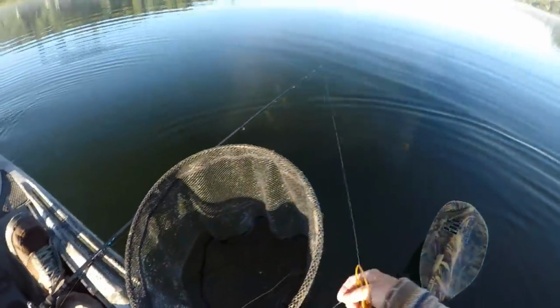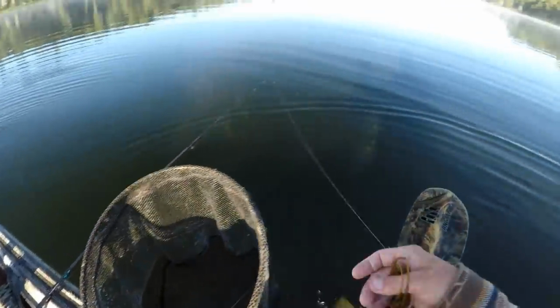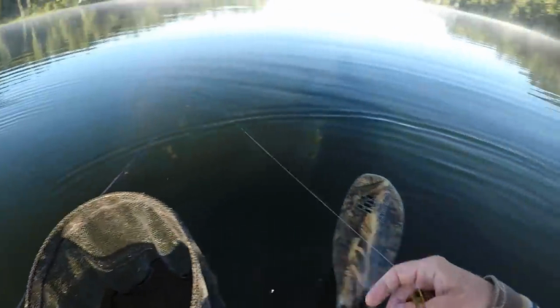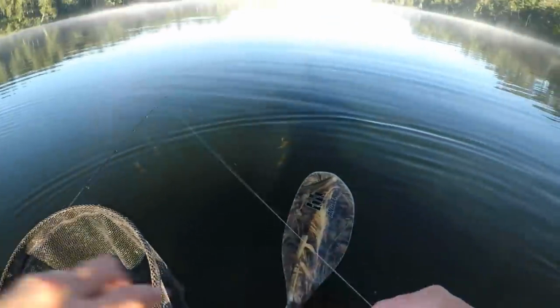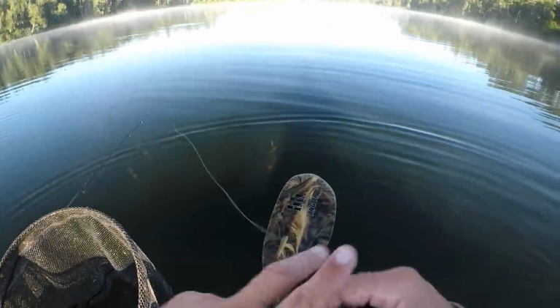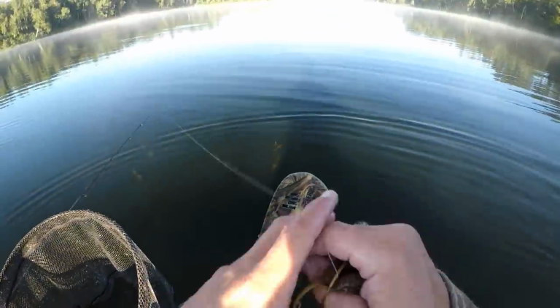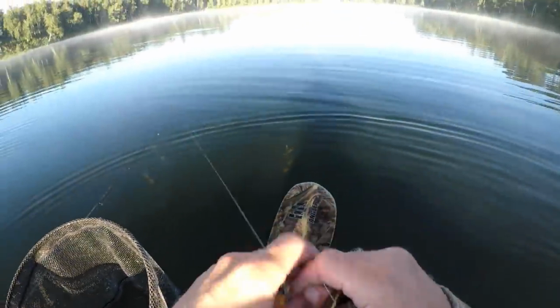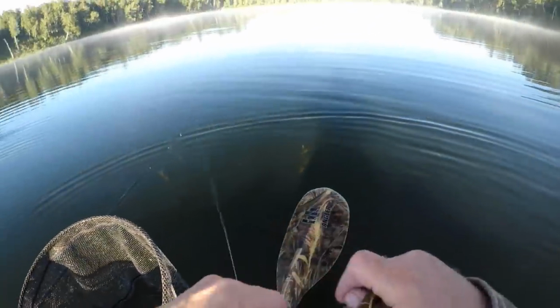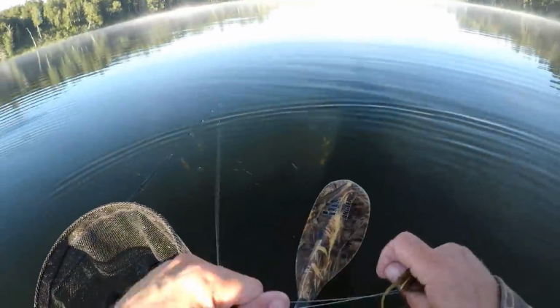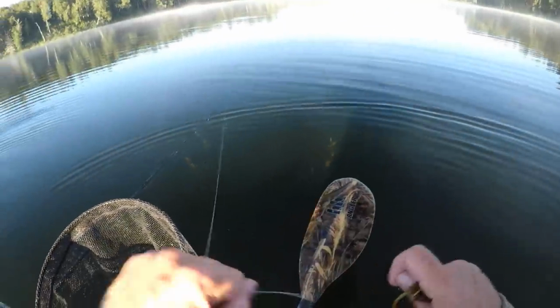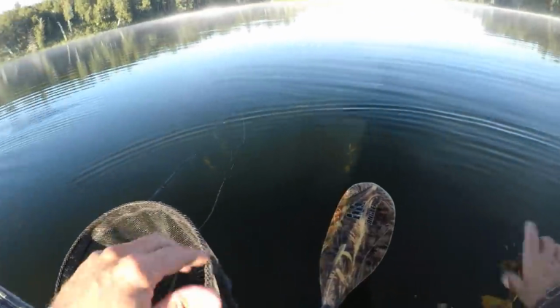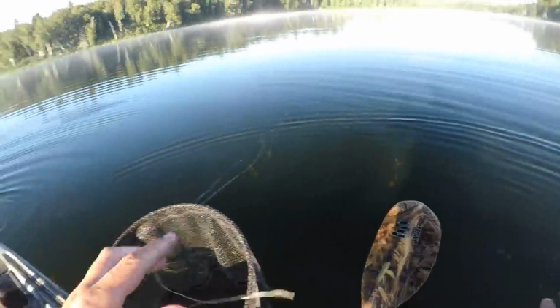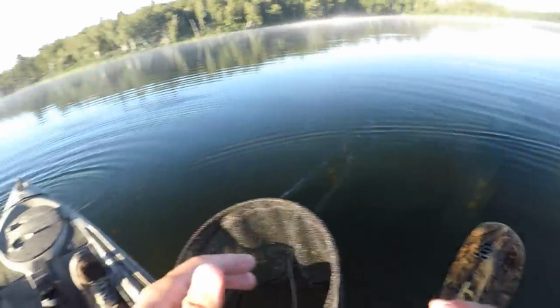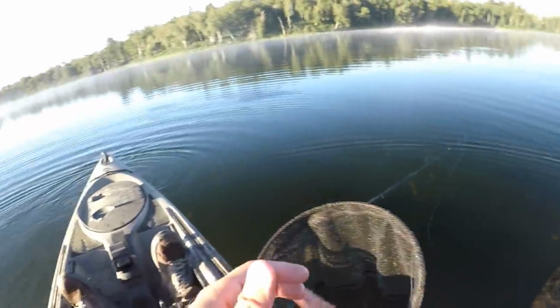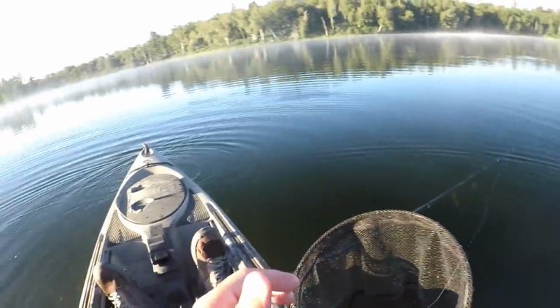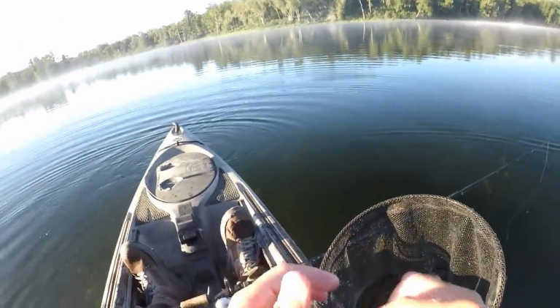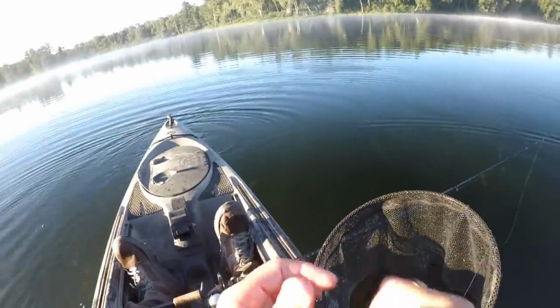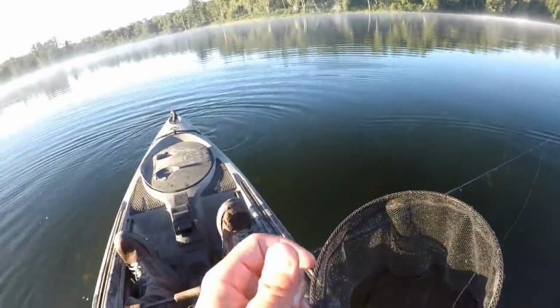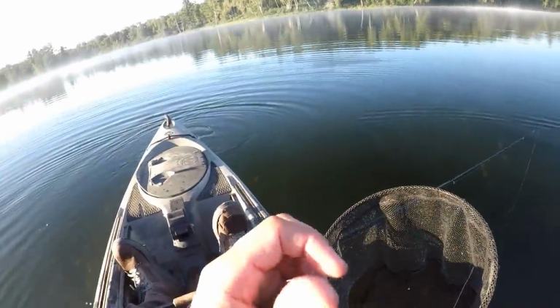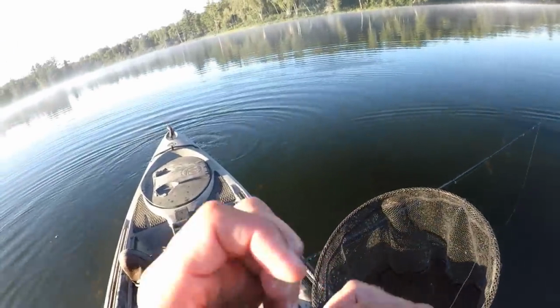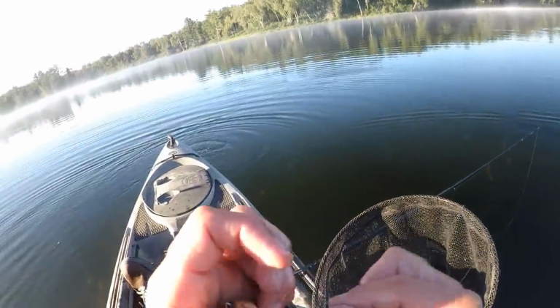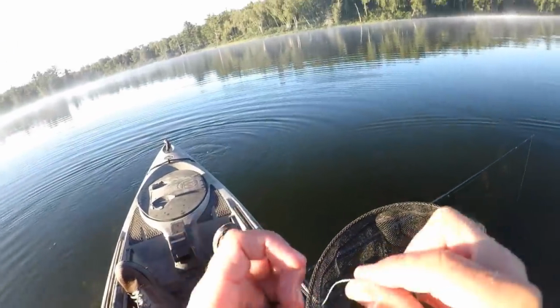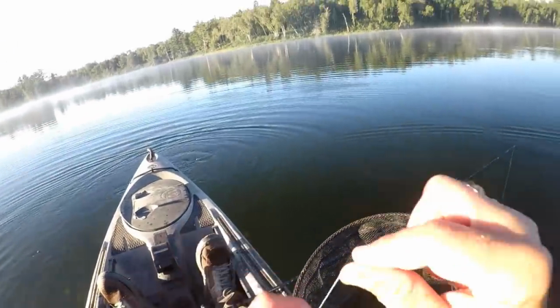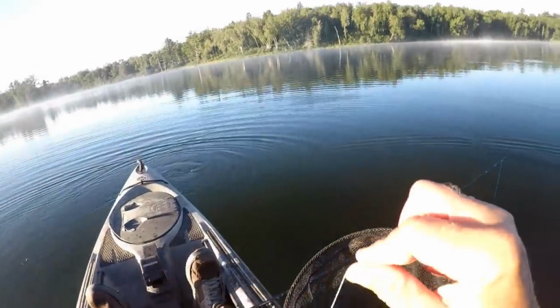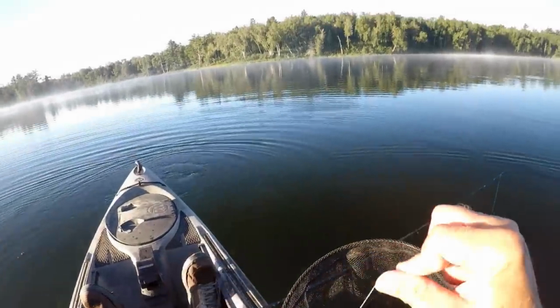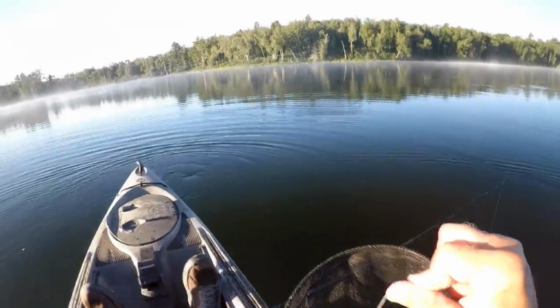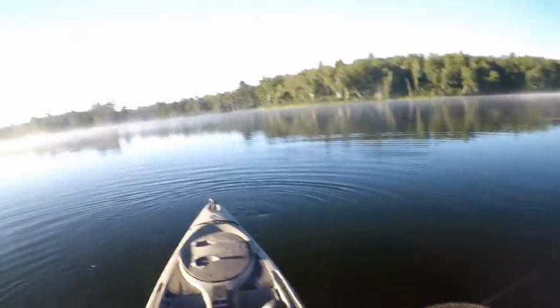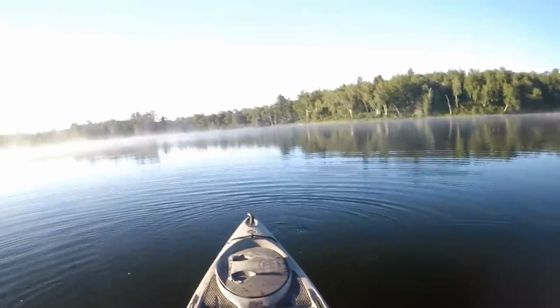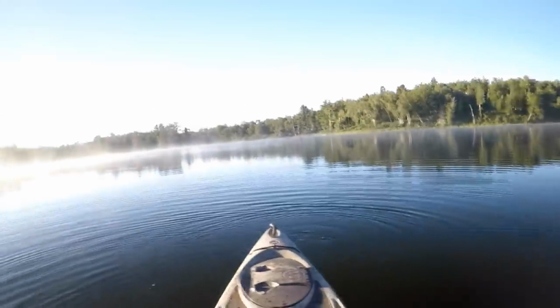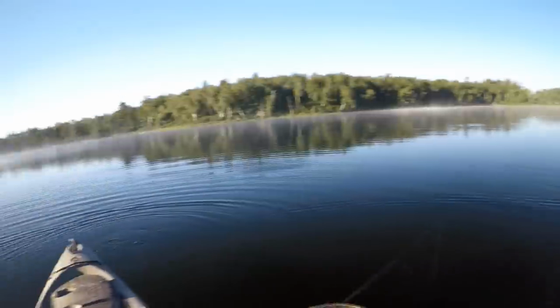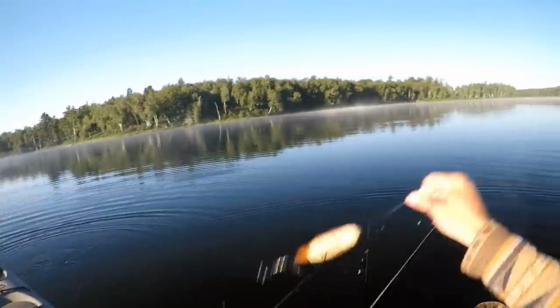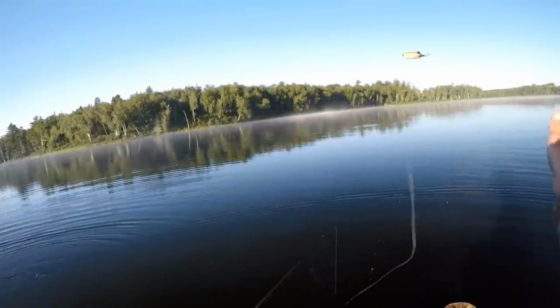Alright, let's get this lure back in the water. We got bluegill jumping out here — there's got to be some more bass chasing them around.